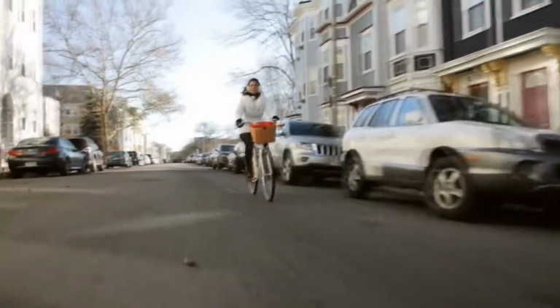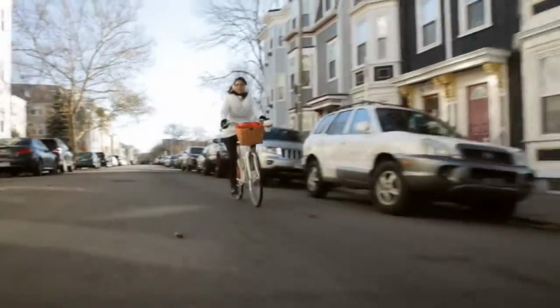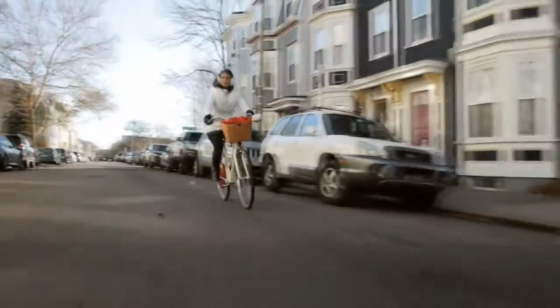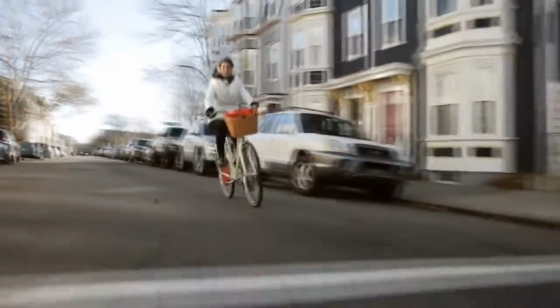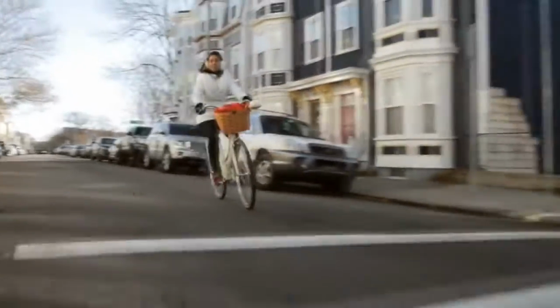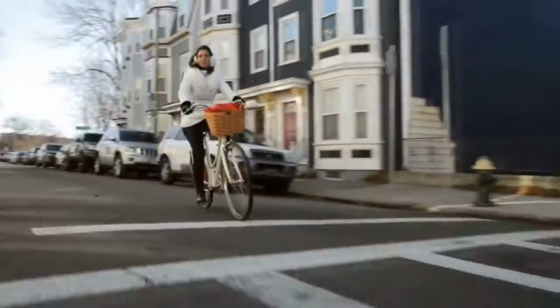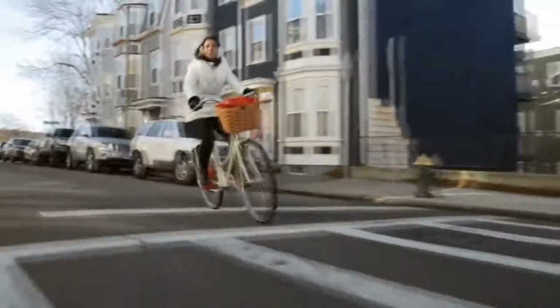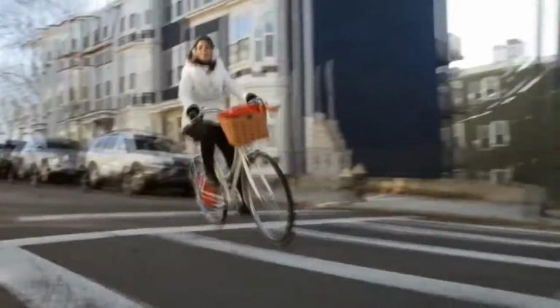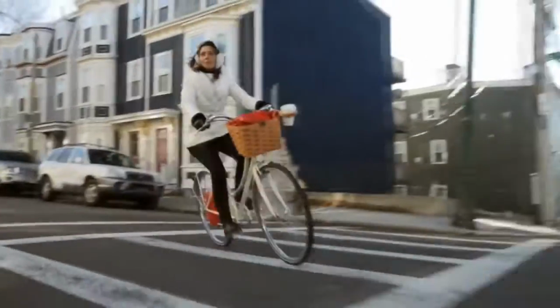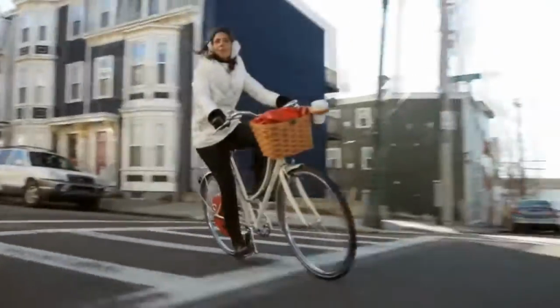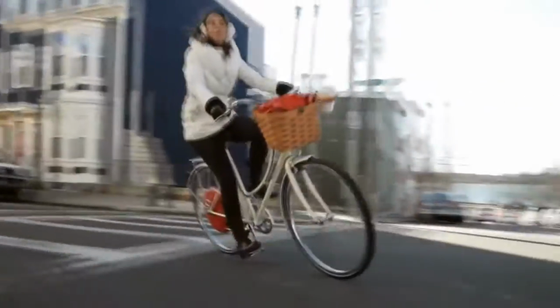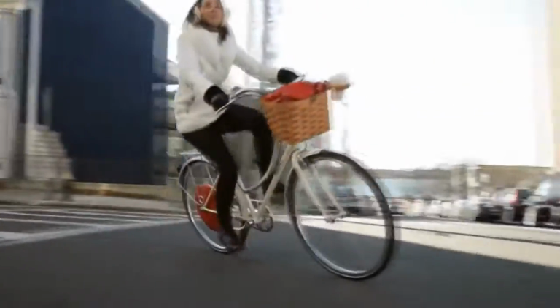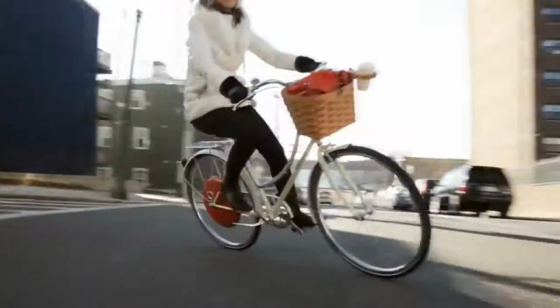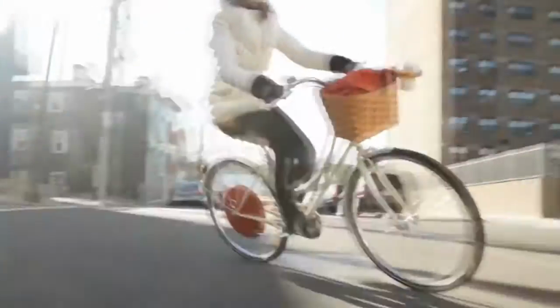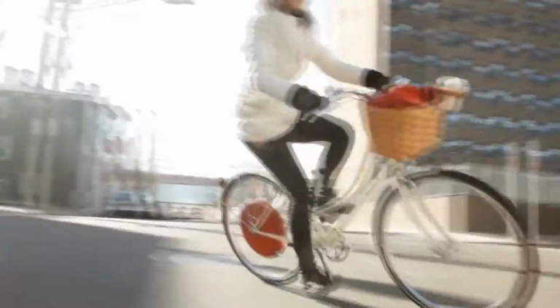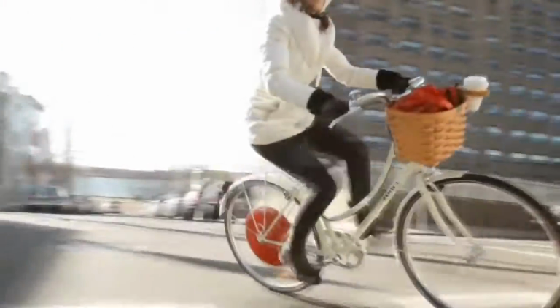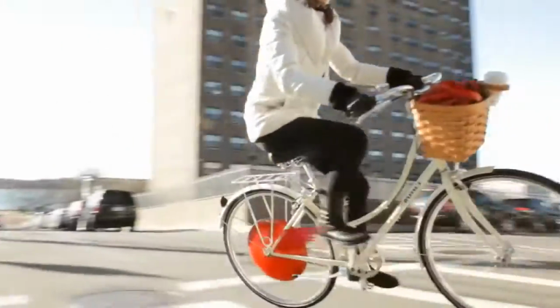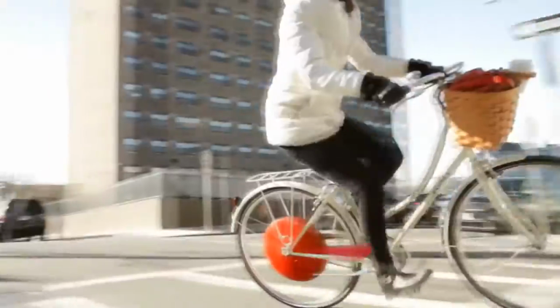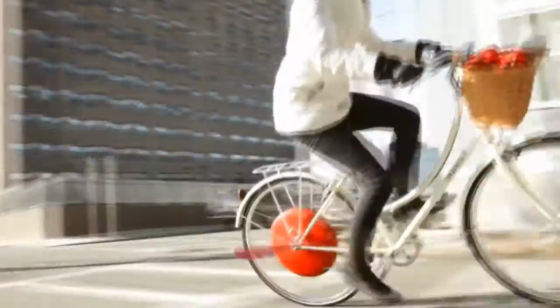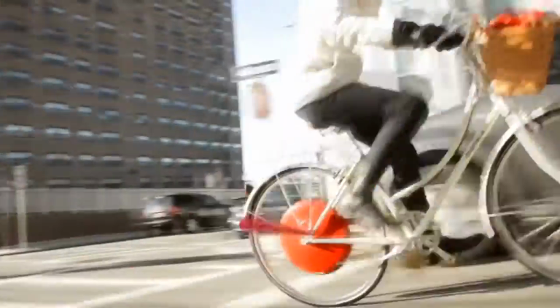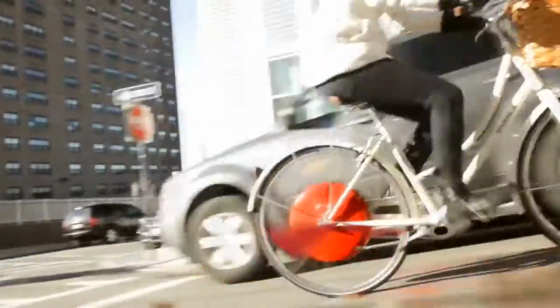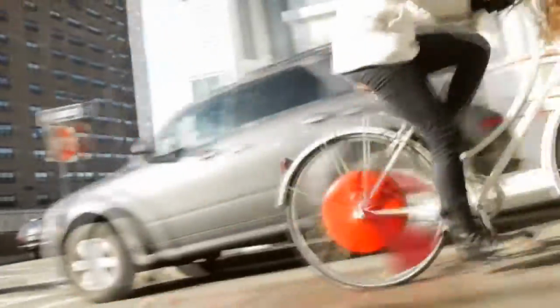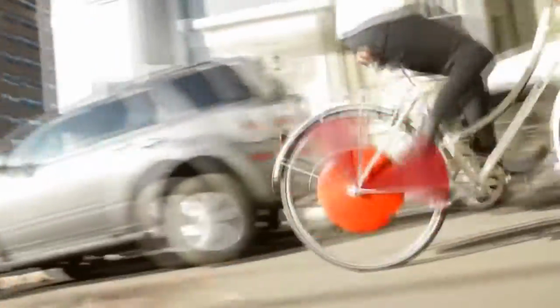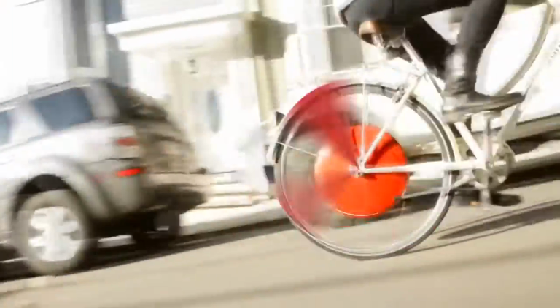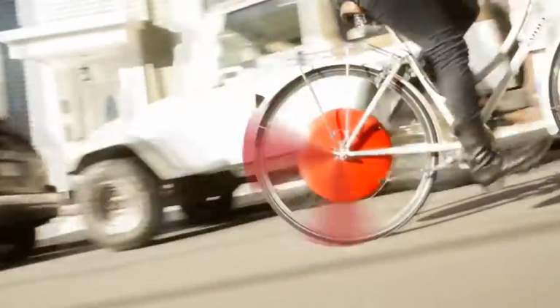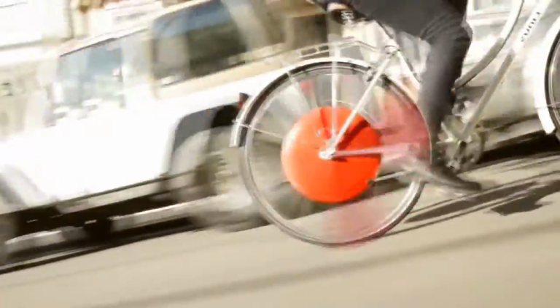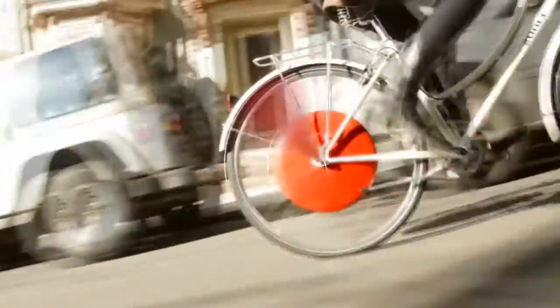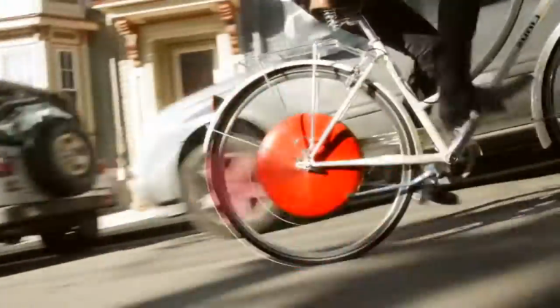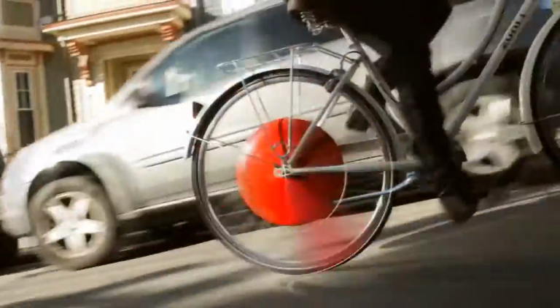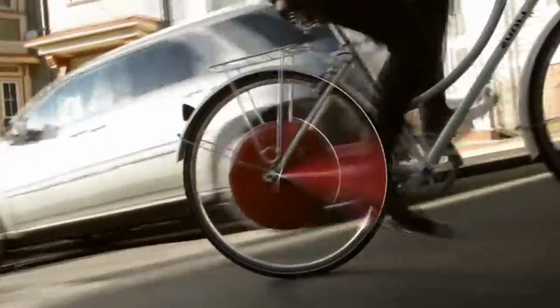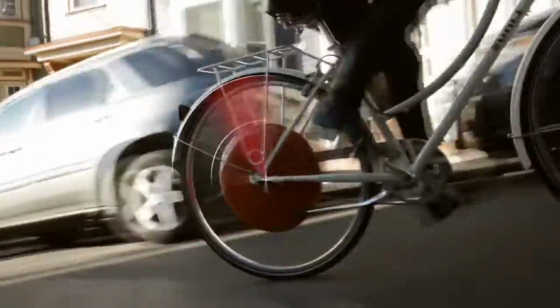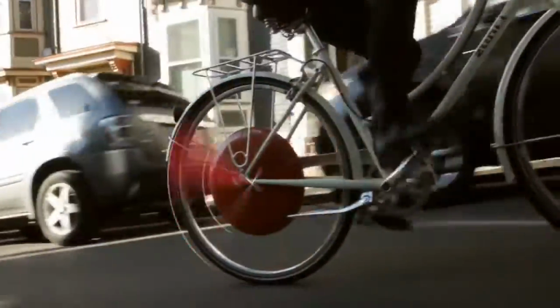It's easy. Ride it just like a normal bike. As you pedal, the motor automatically kicks in with no additional throttles or buttons.